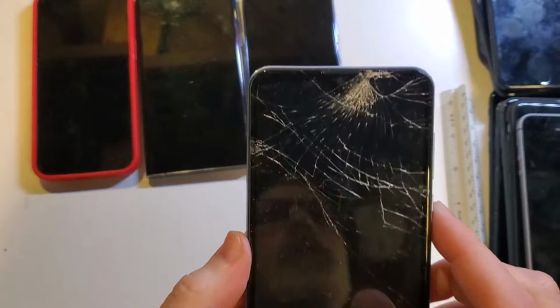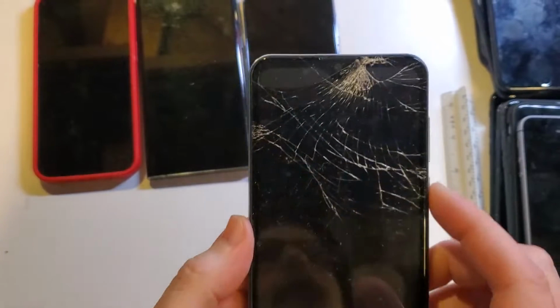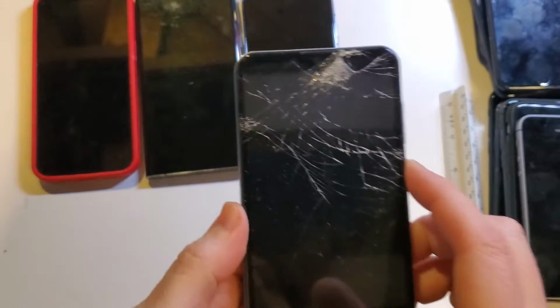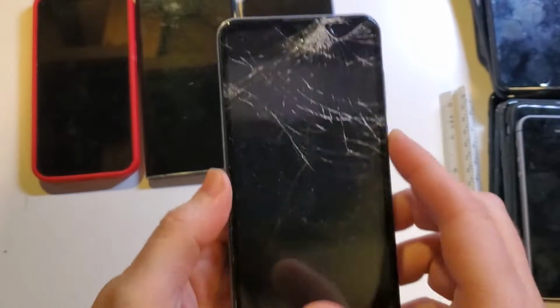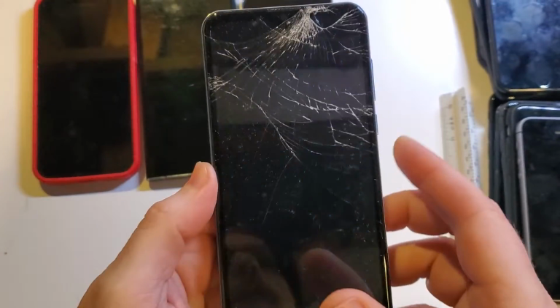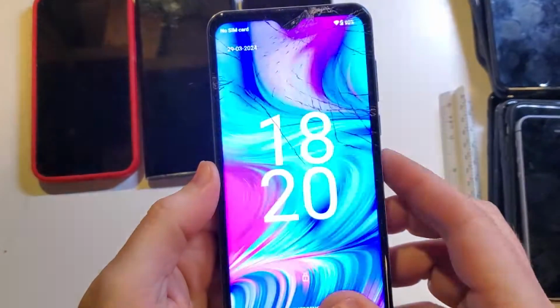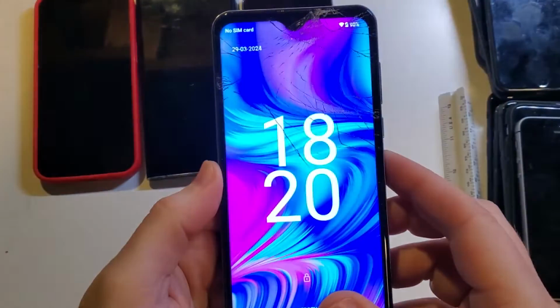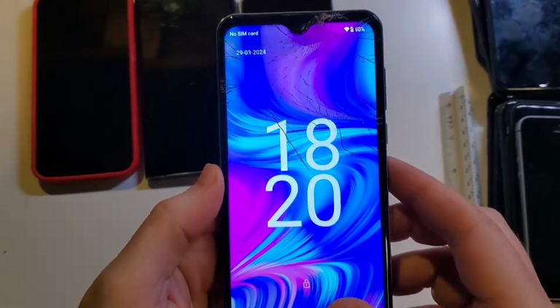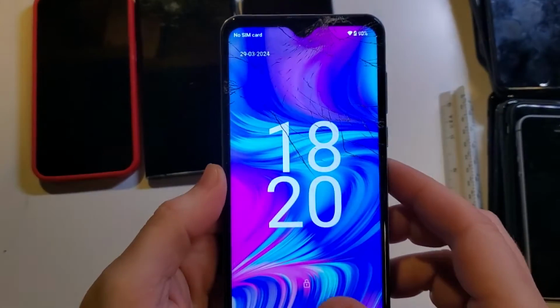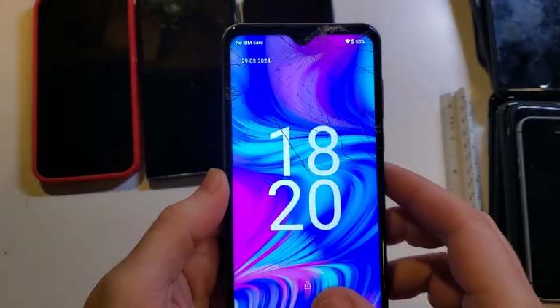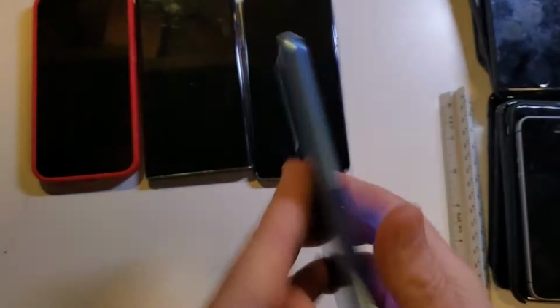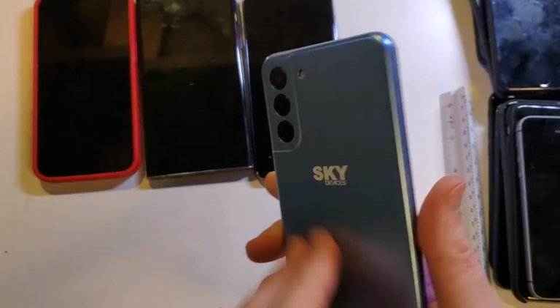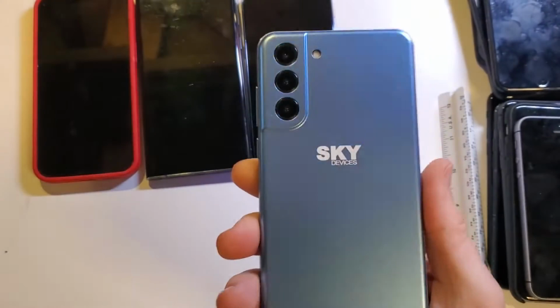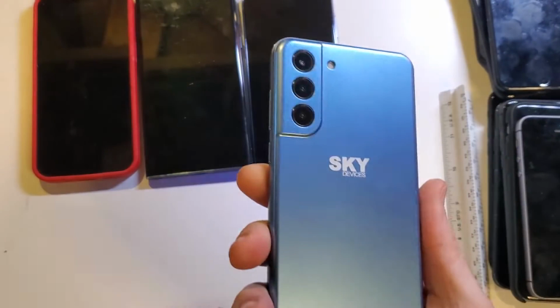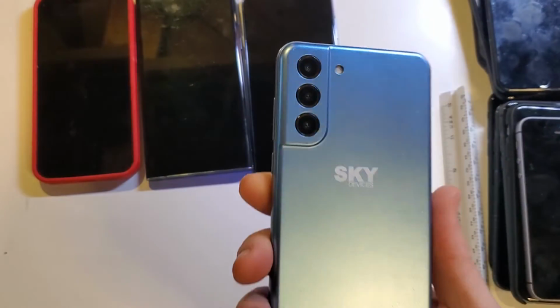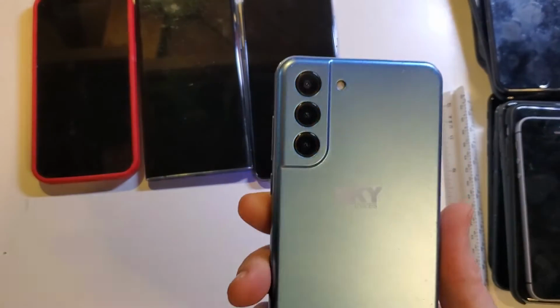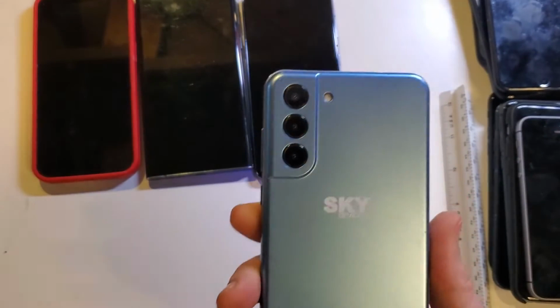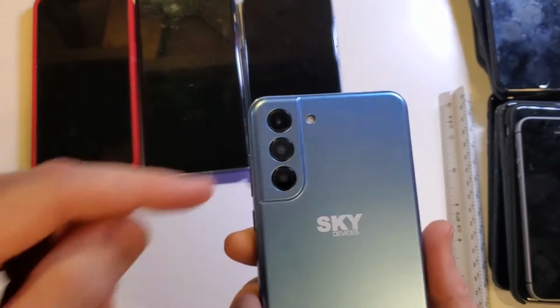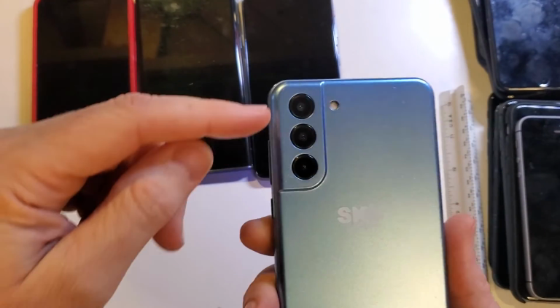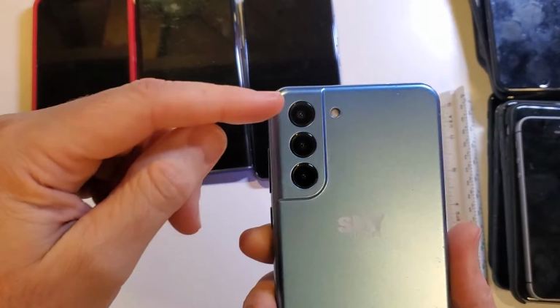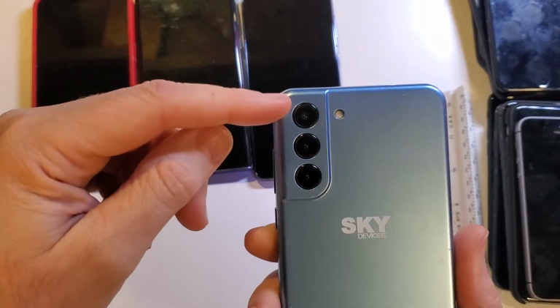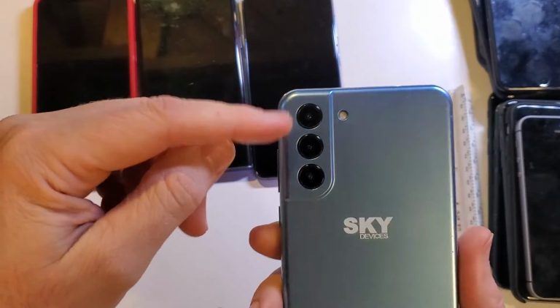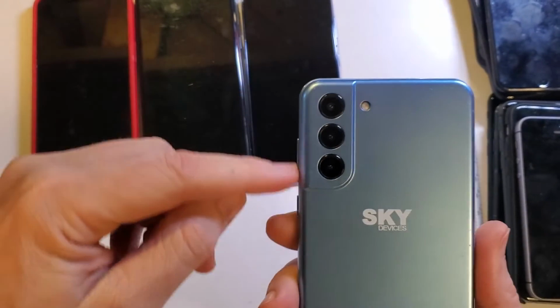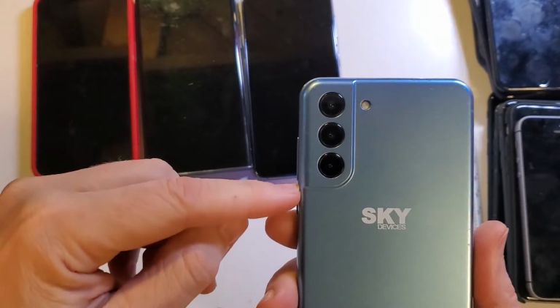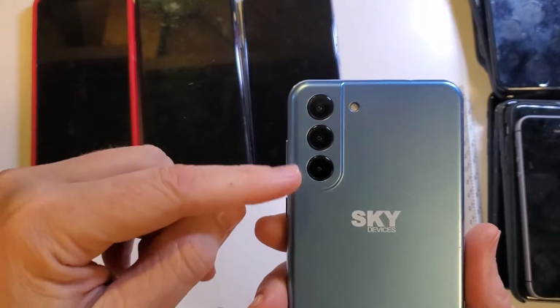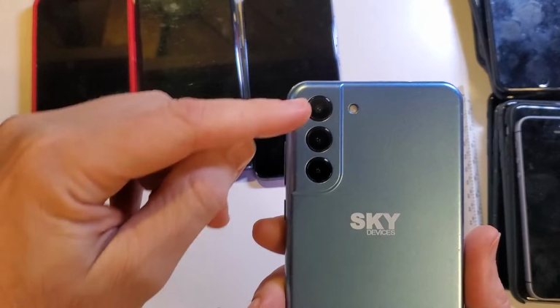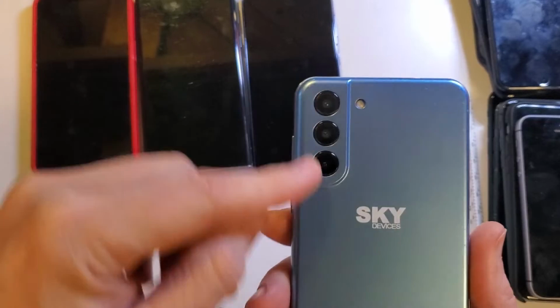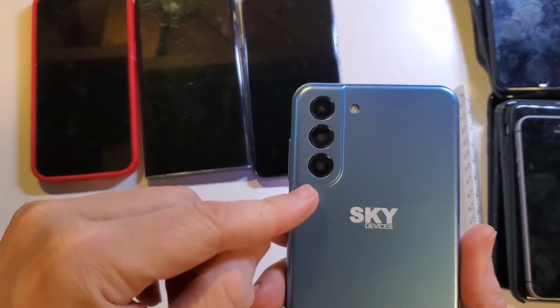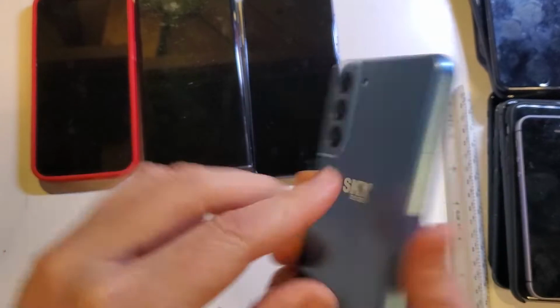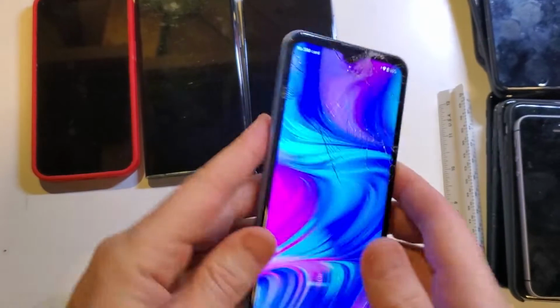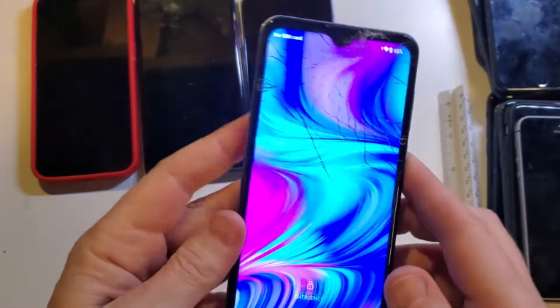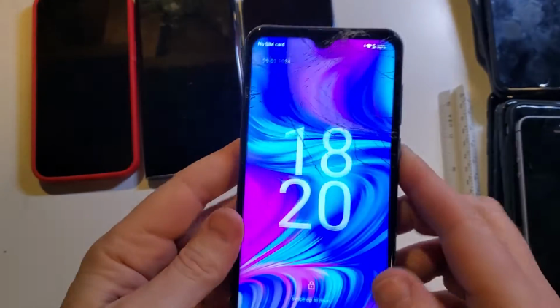You have the Sky B63. This is what it looks like with the cool three-camera panel in the back.